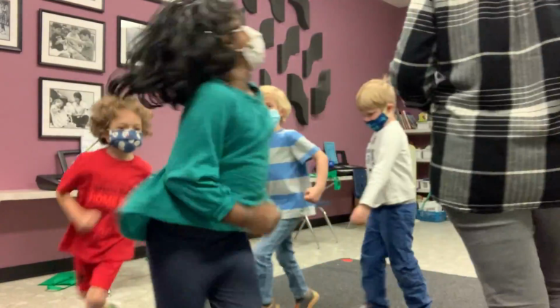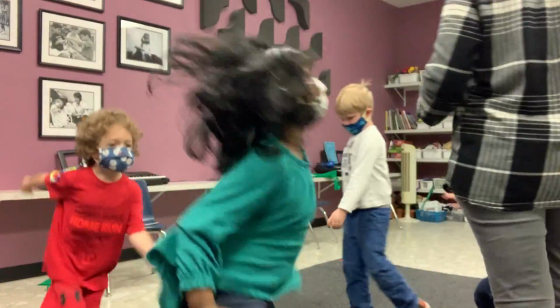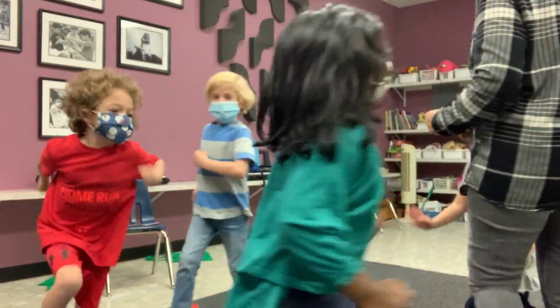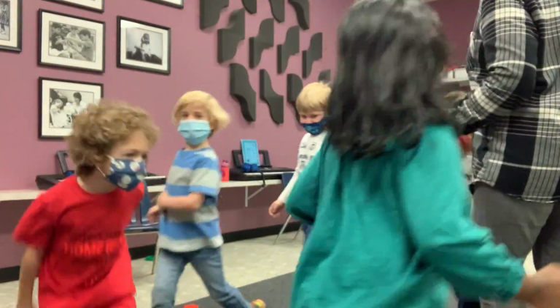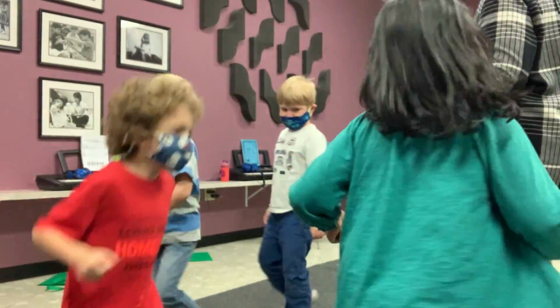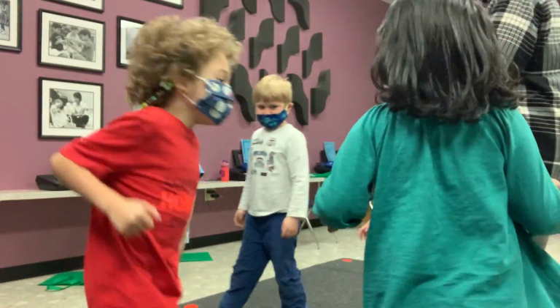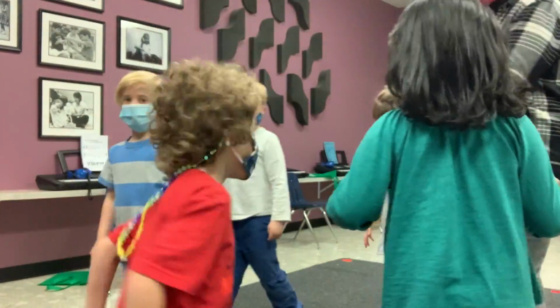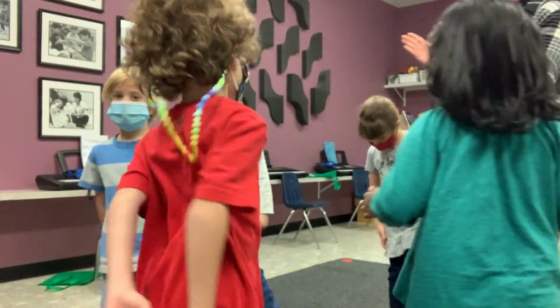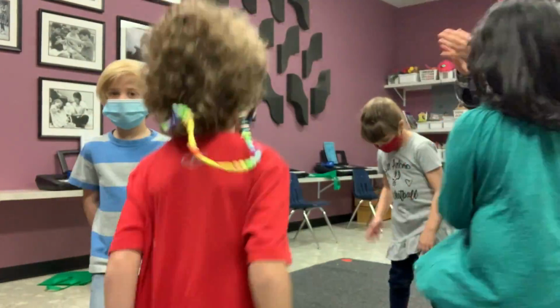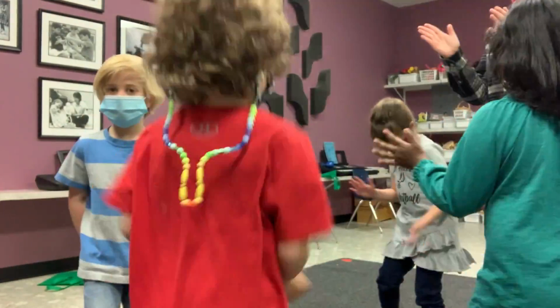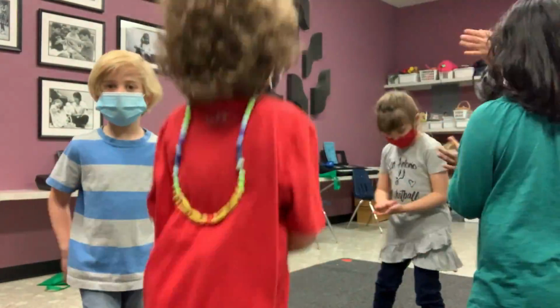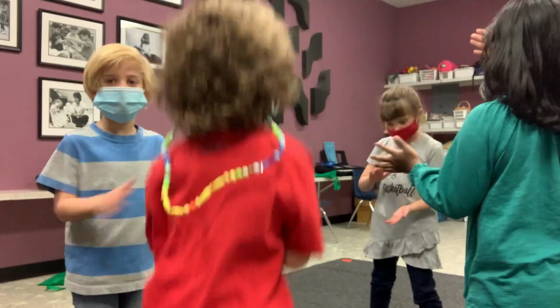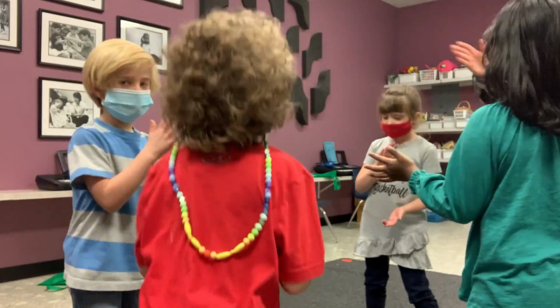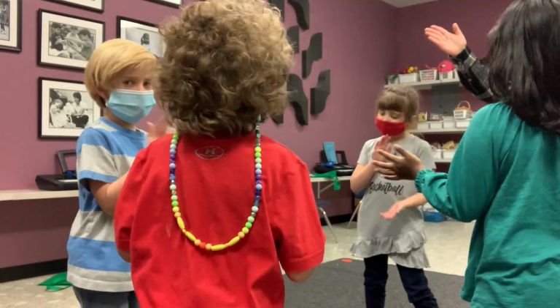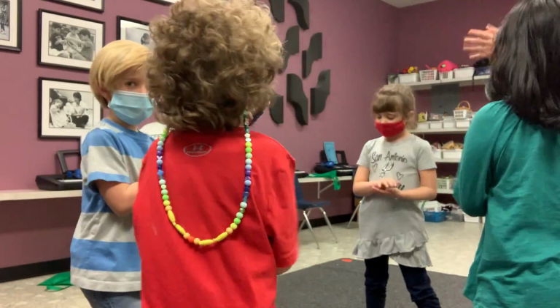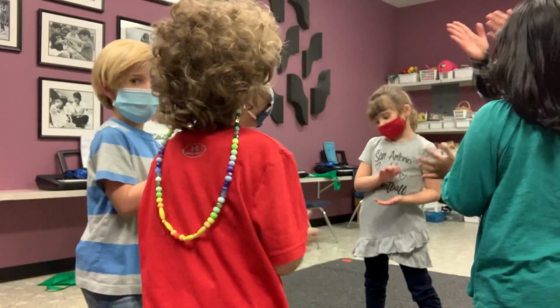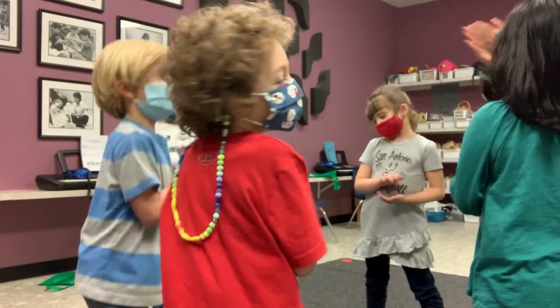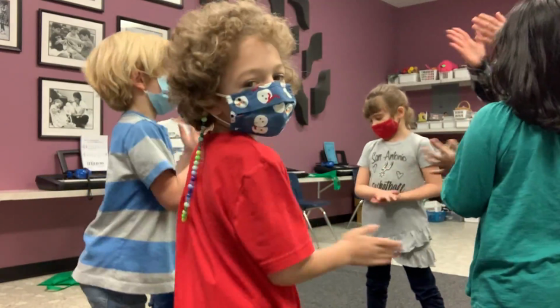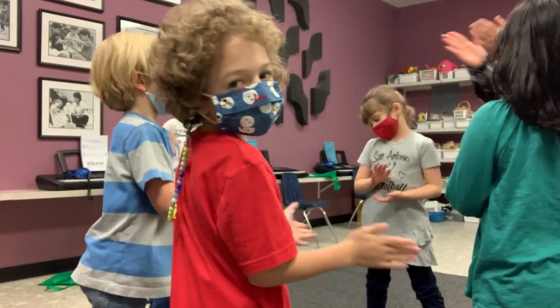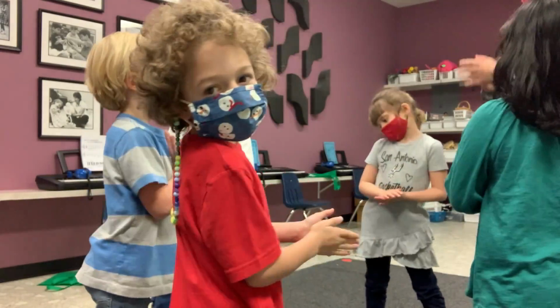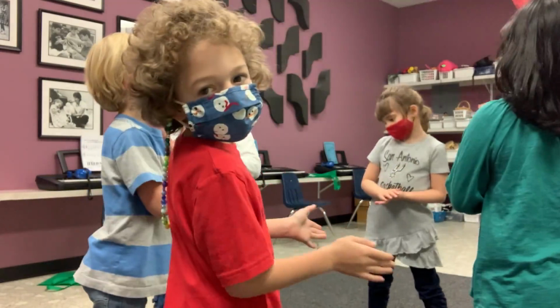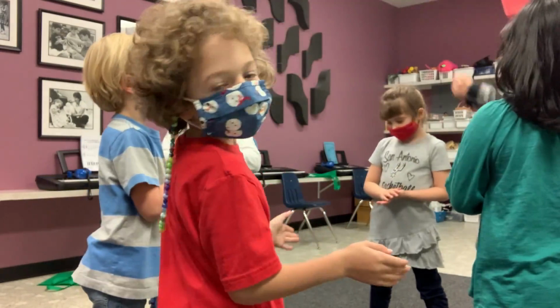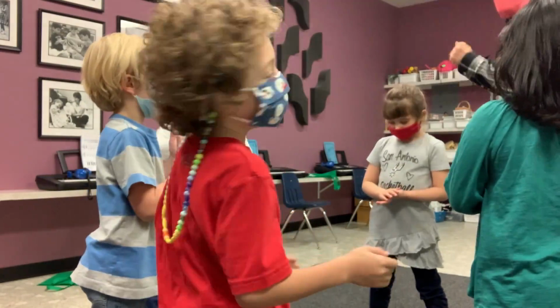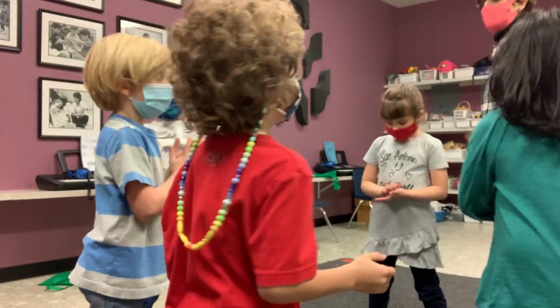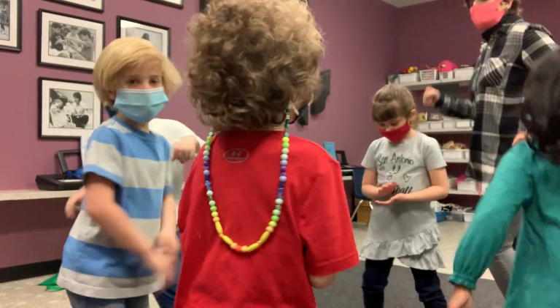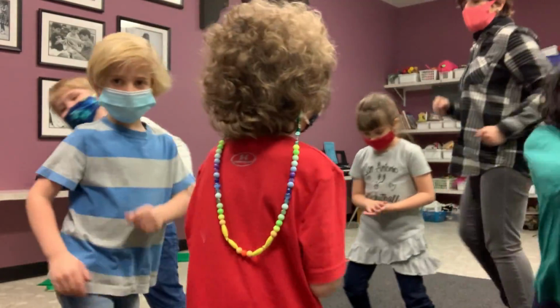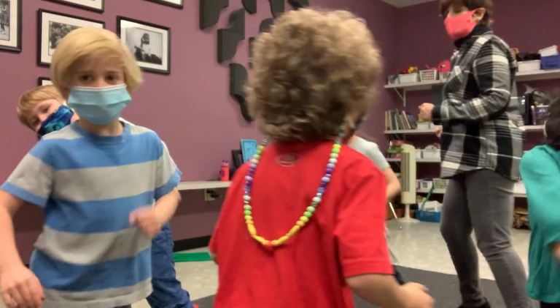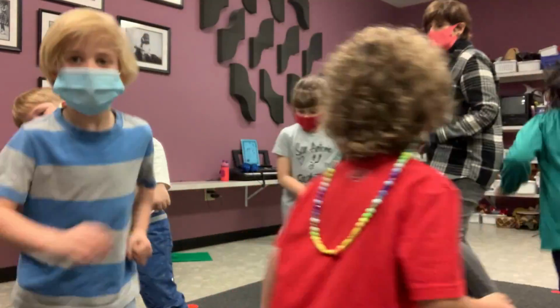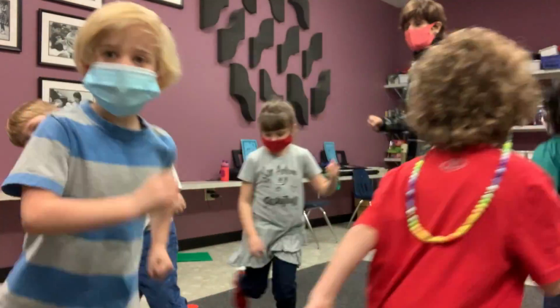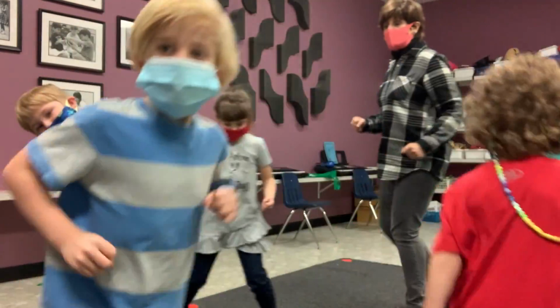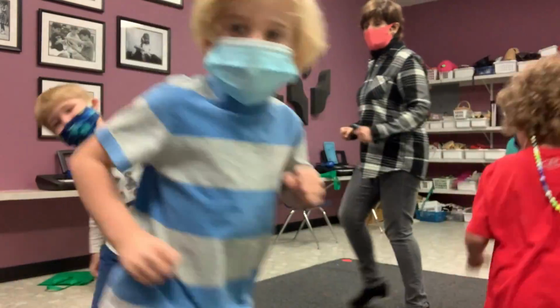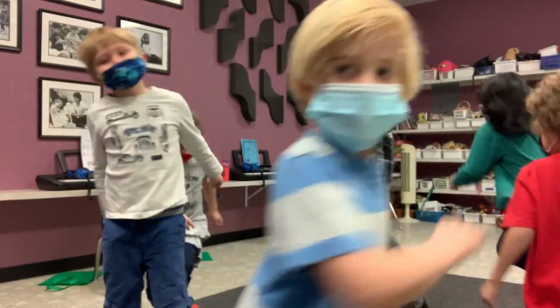Stop. Clap, clap, clap, clap, clap. A skip, skip, skip, skip, skip, skip.